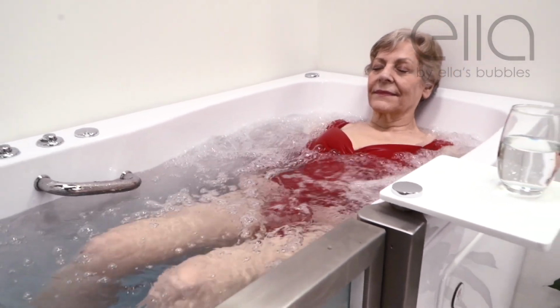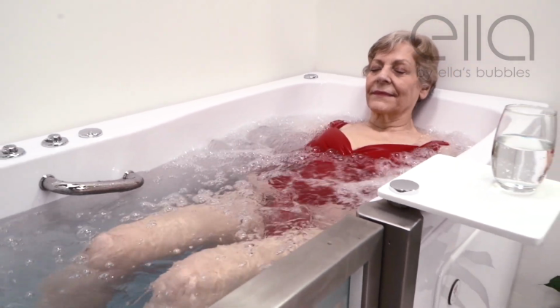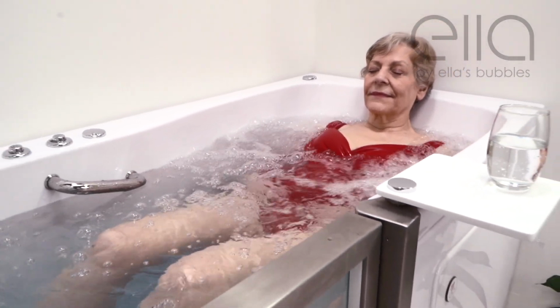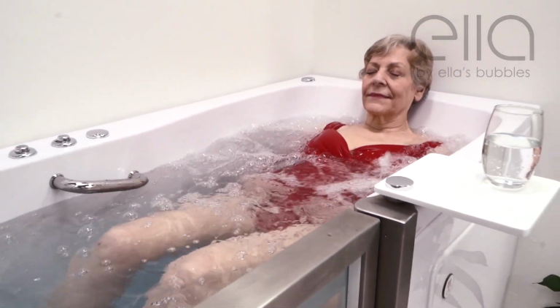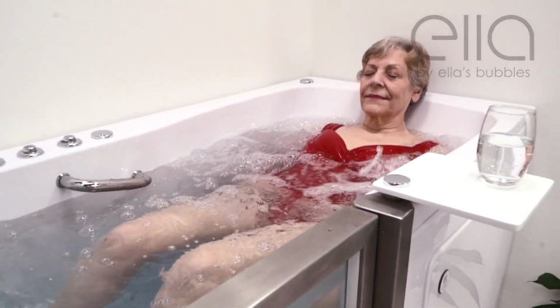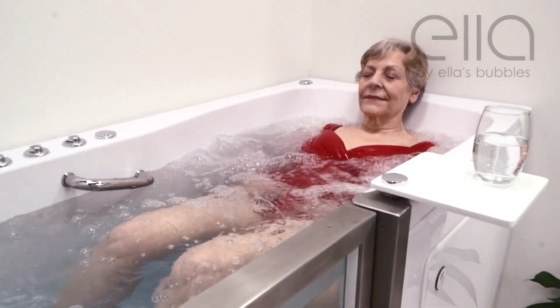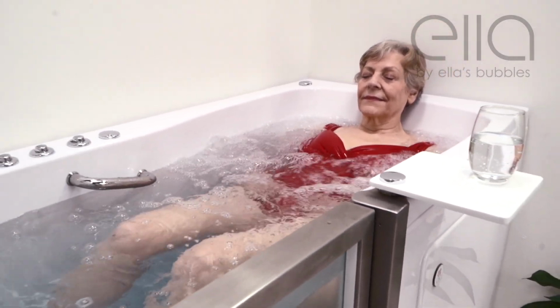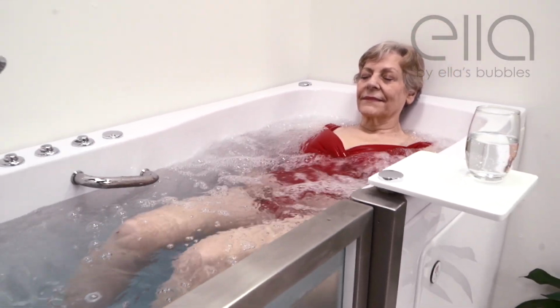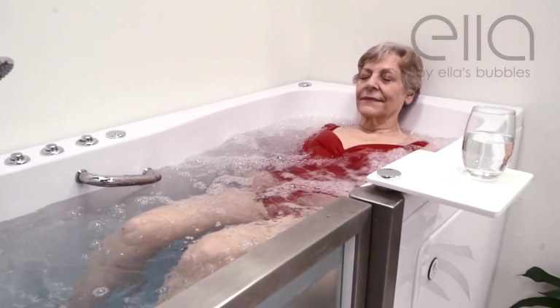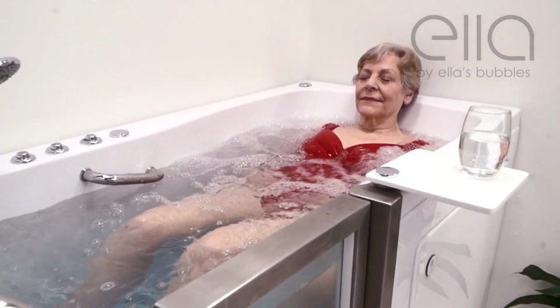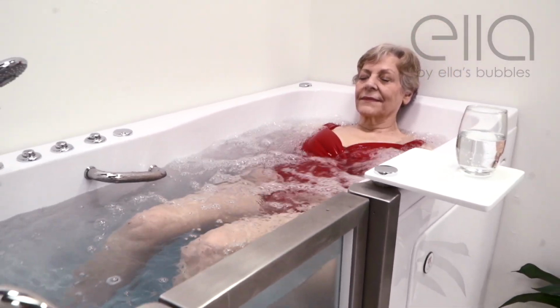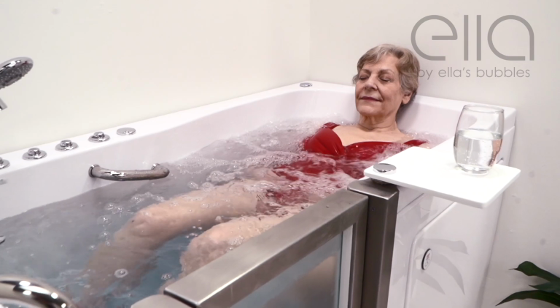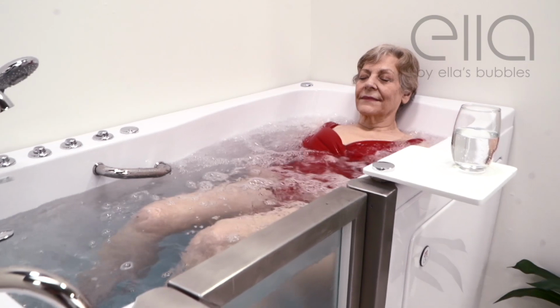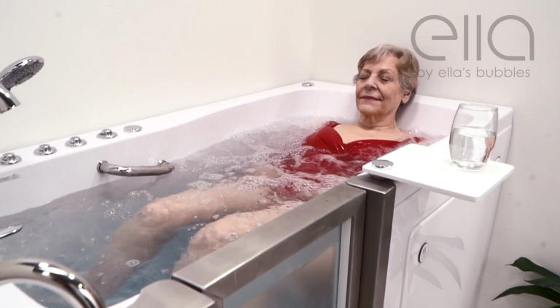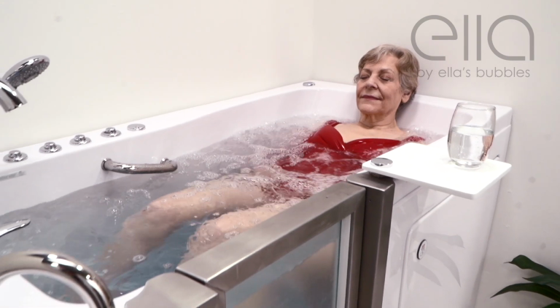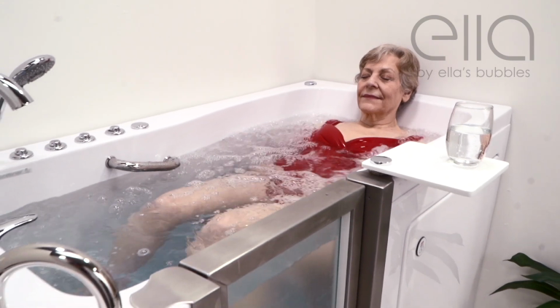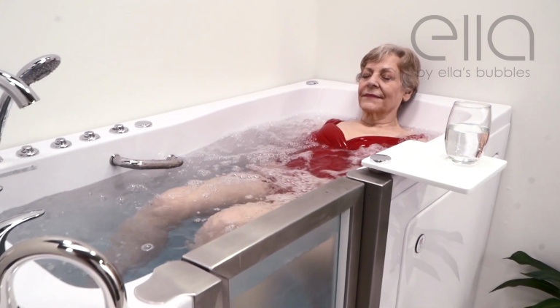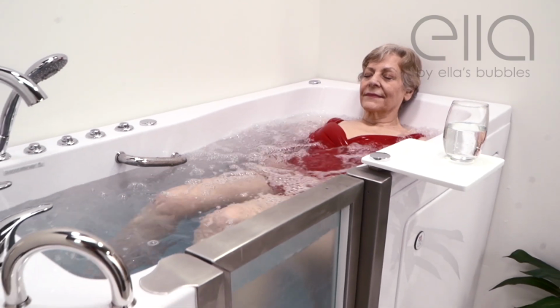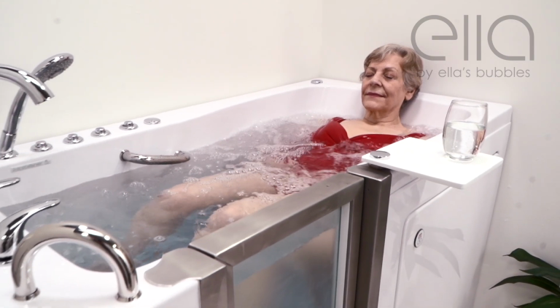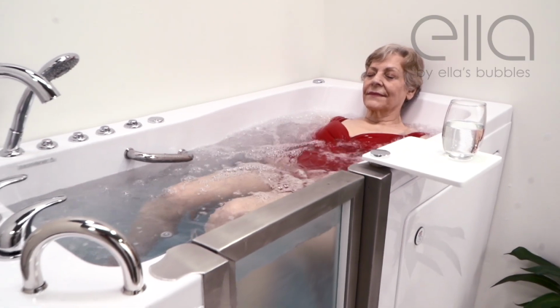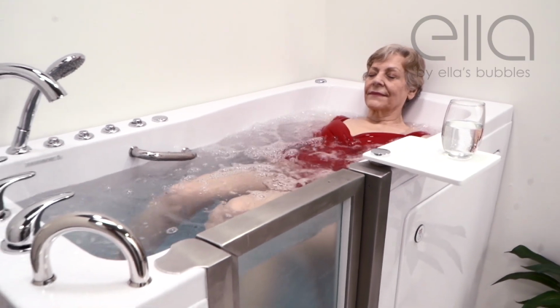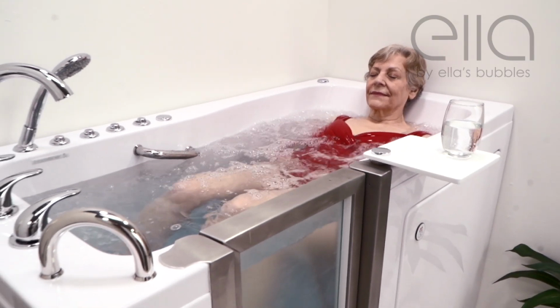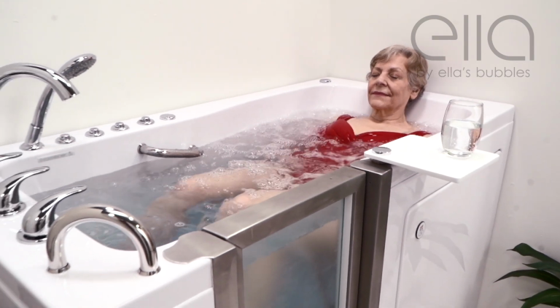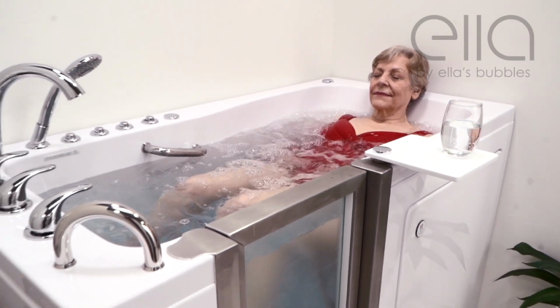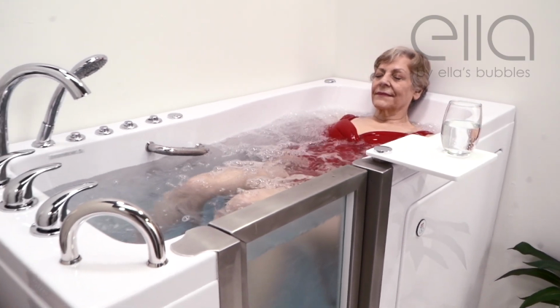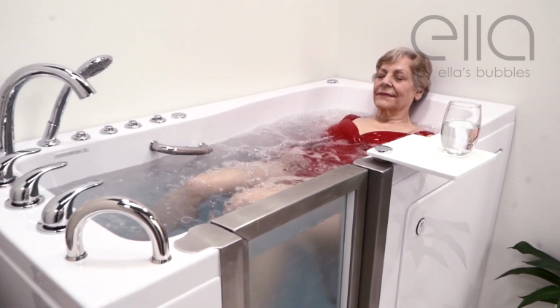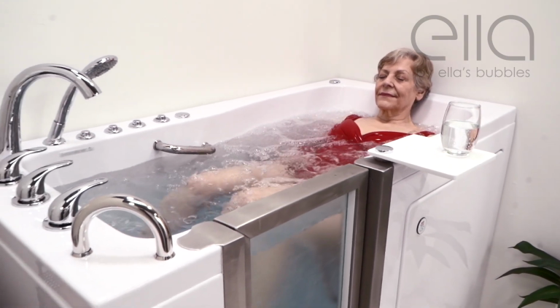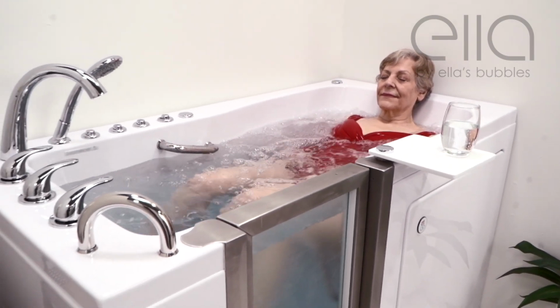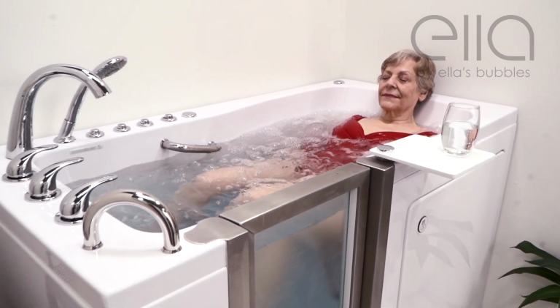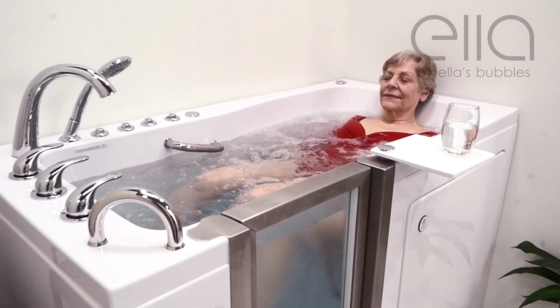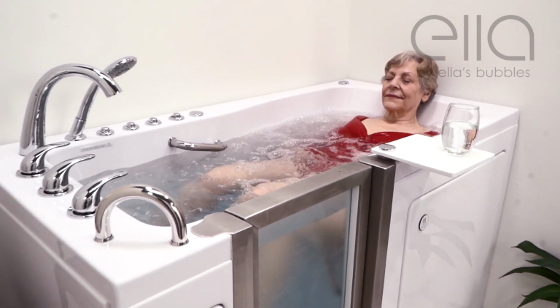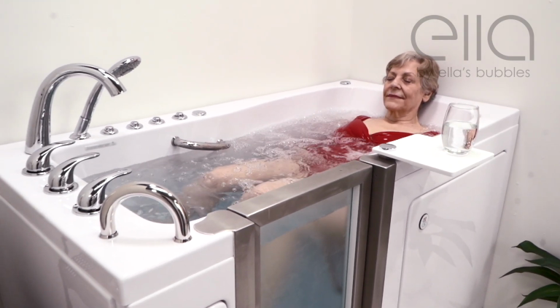Feel free to get in touch with Ella's Bubbles with any other questions at ellasbubbles.com.